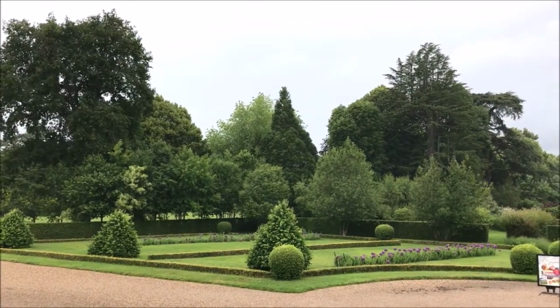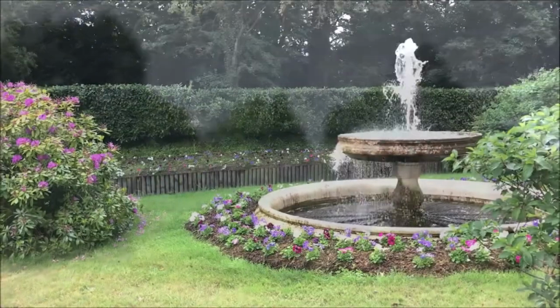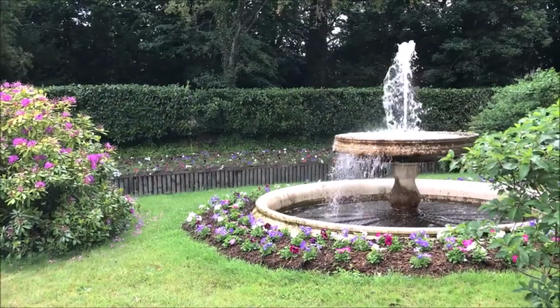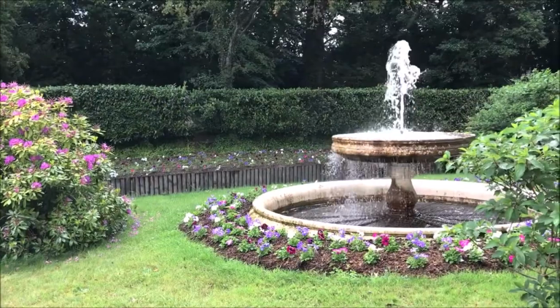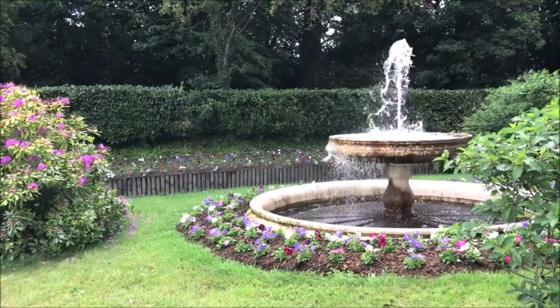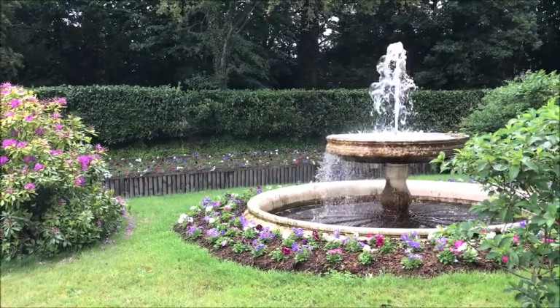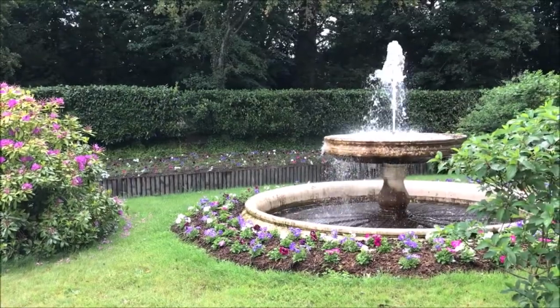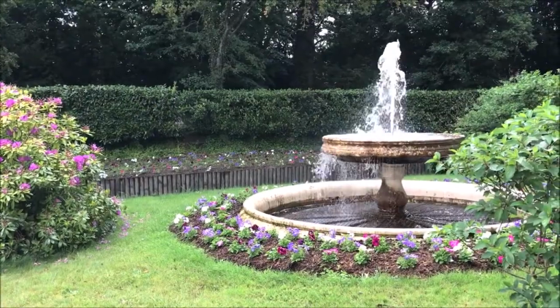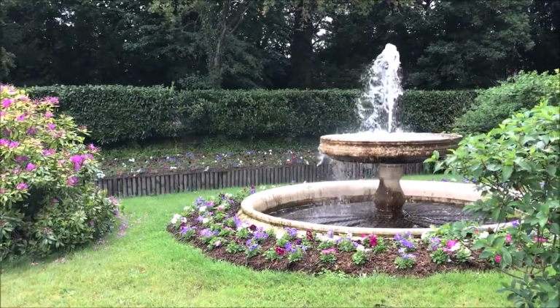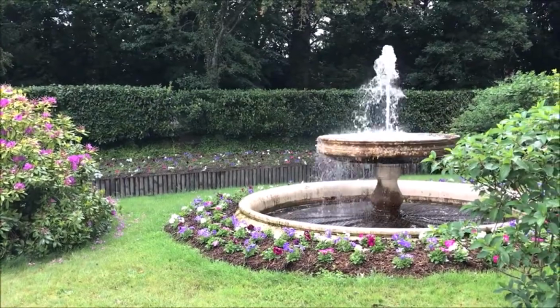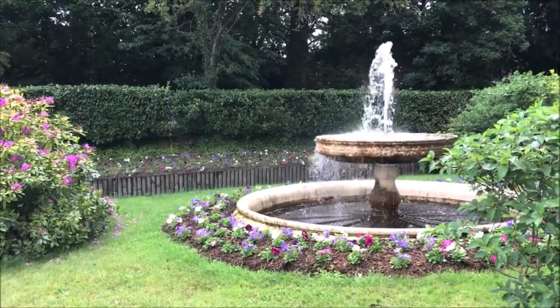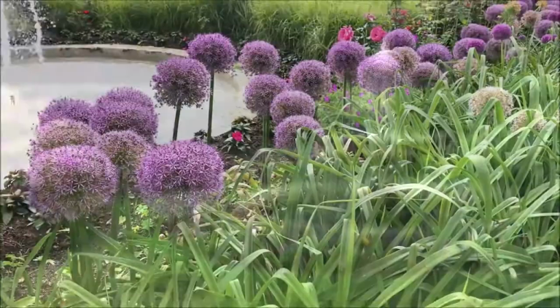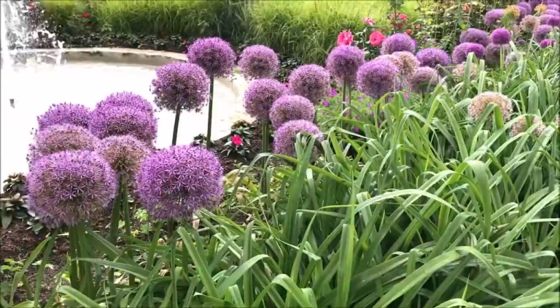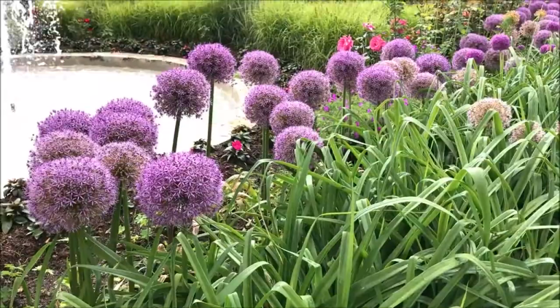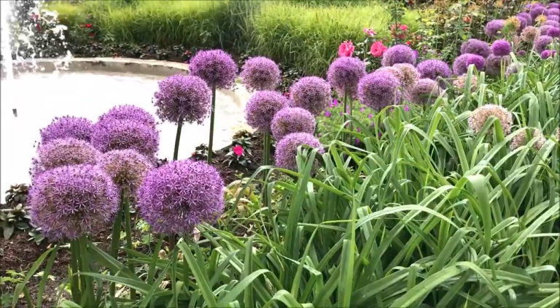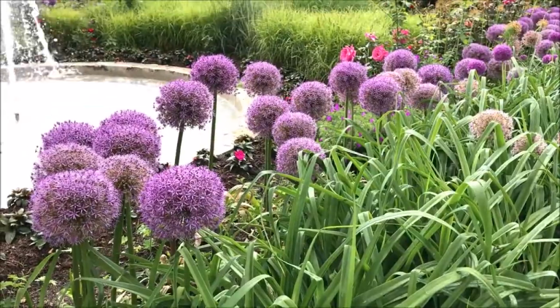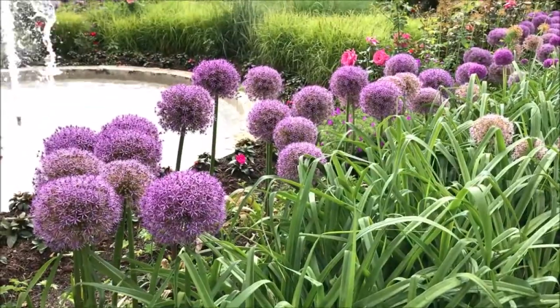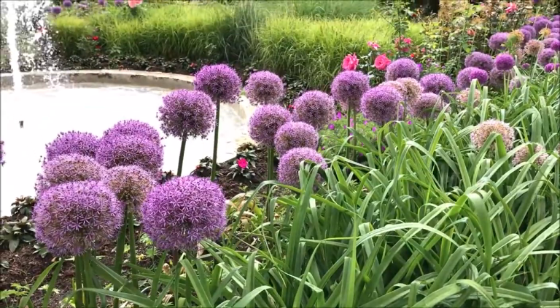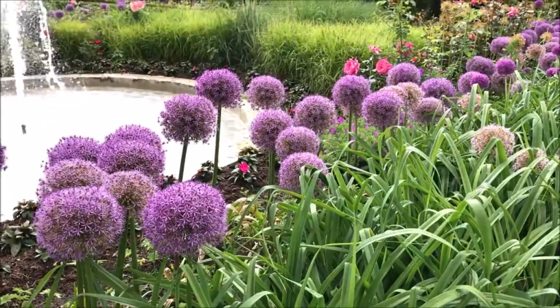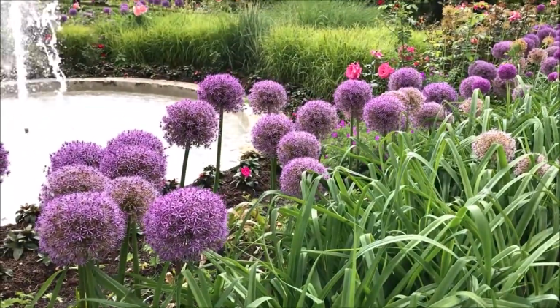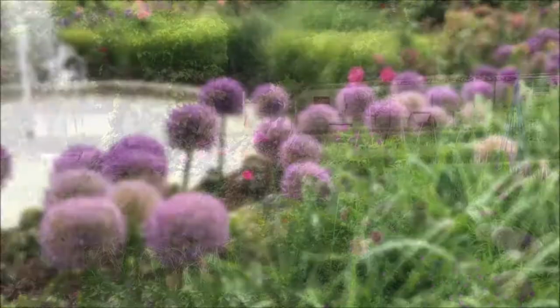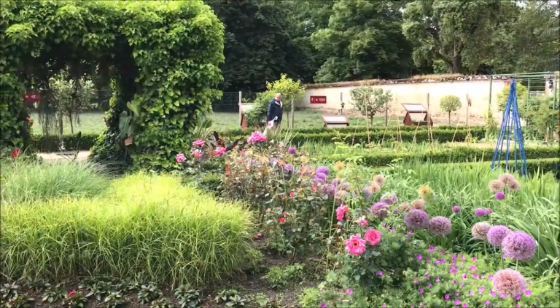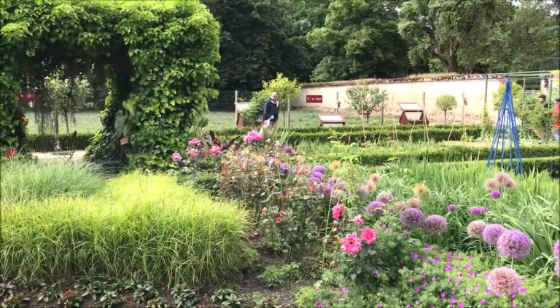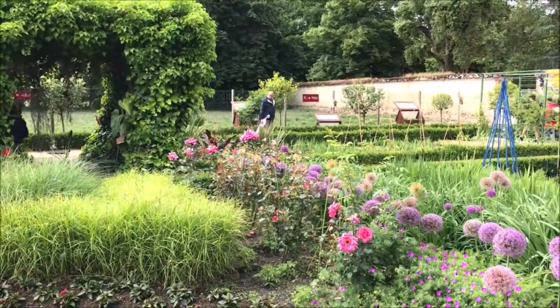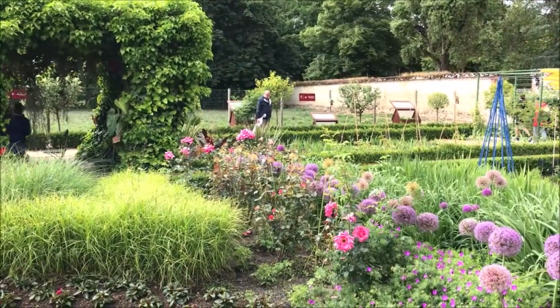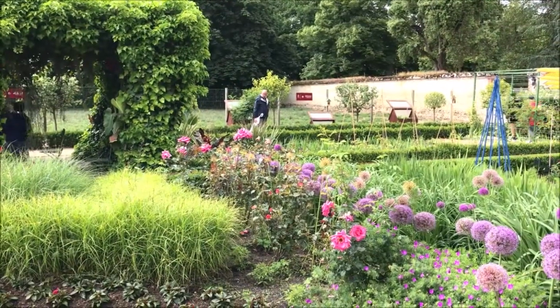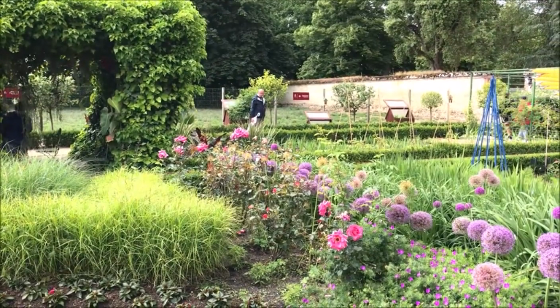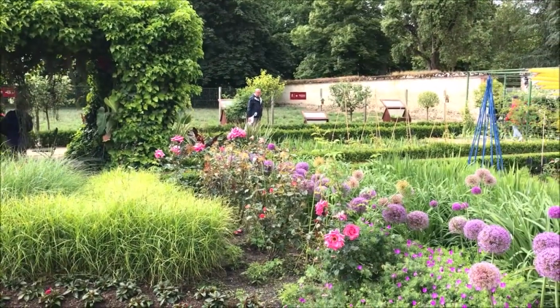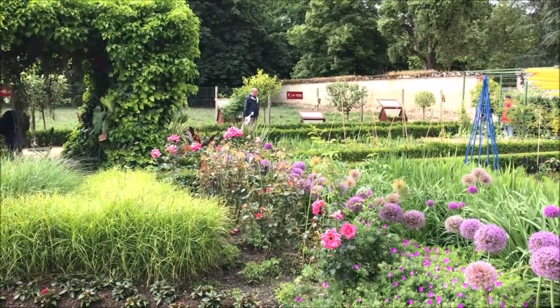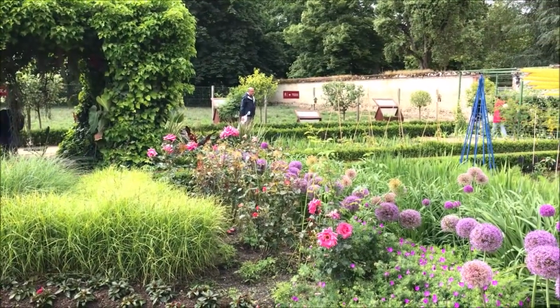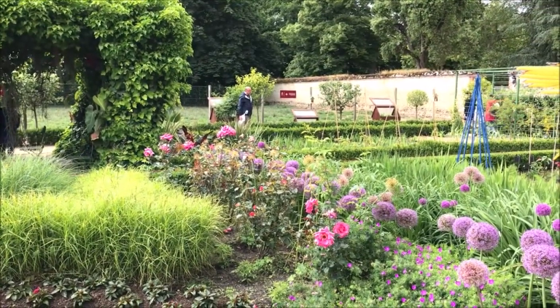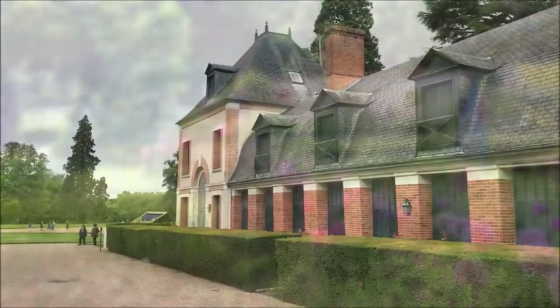In April the park has an enormous tulip garden with more than 150,000 bulbs. Unfortunately we were too late to see it.